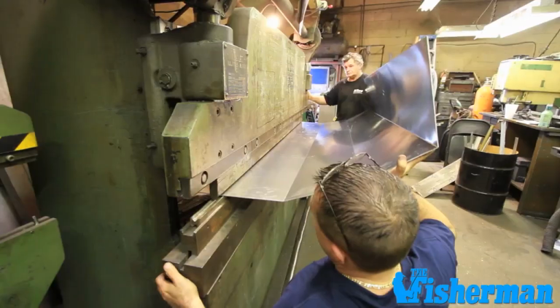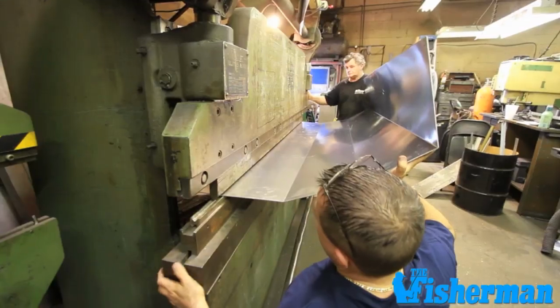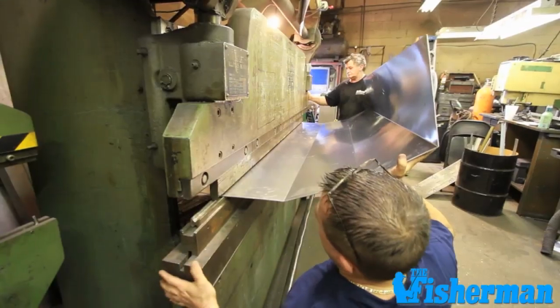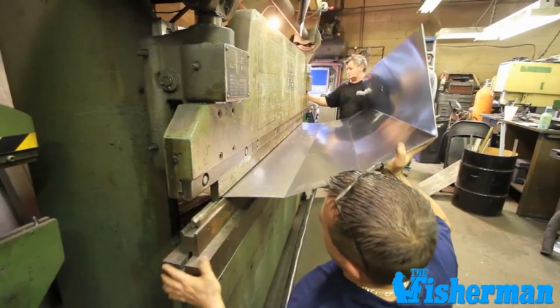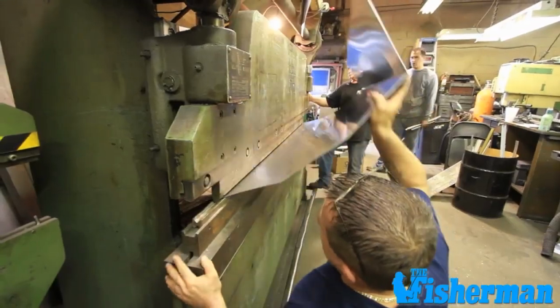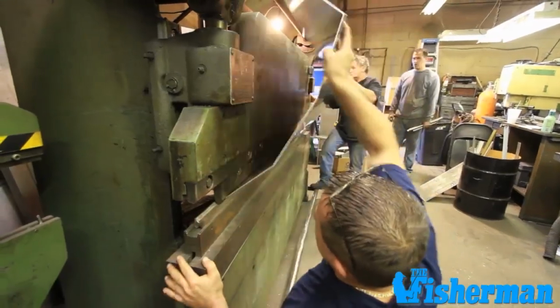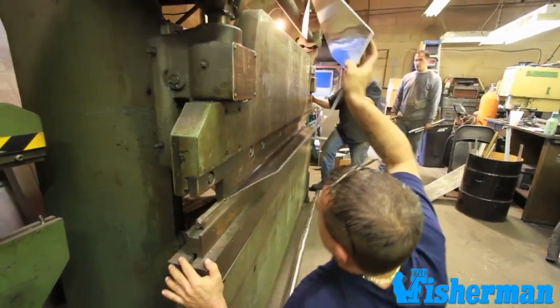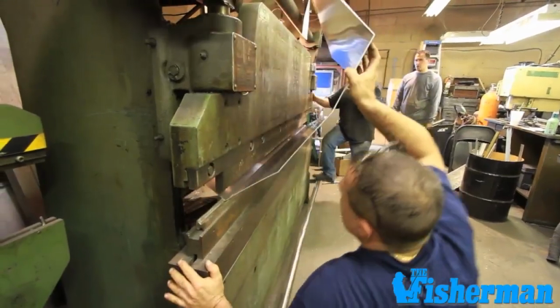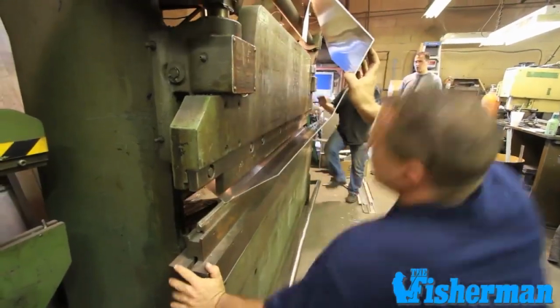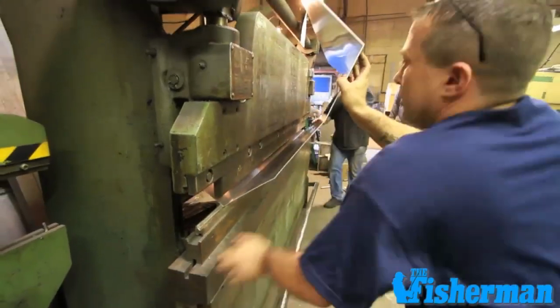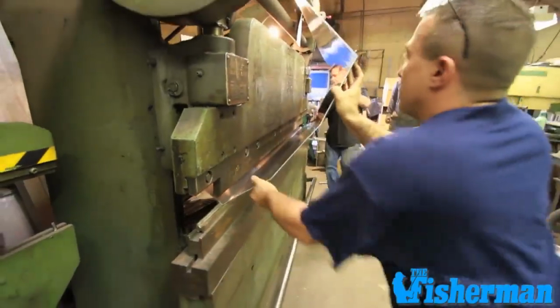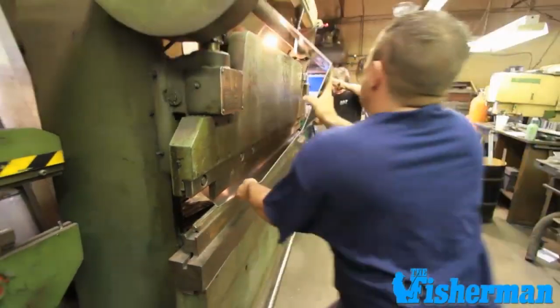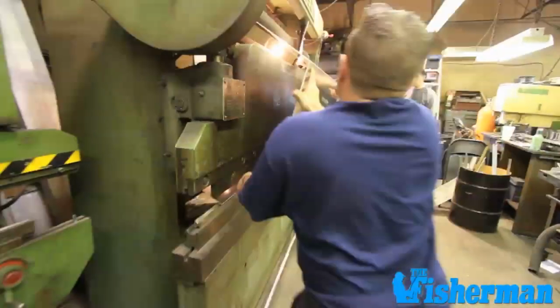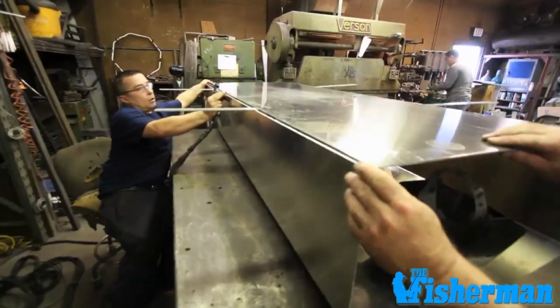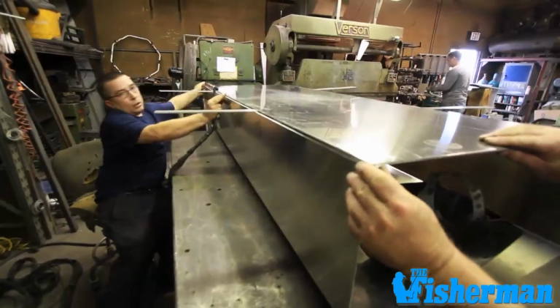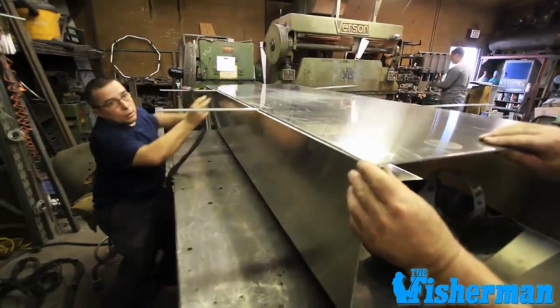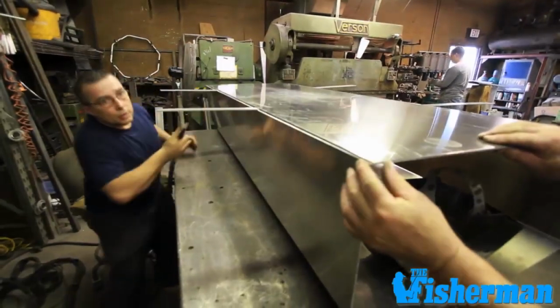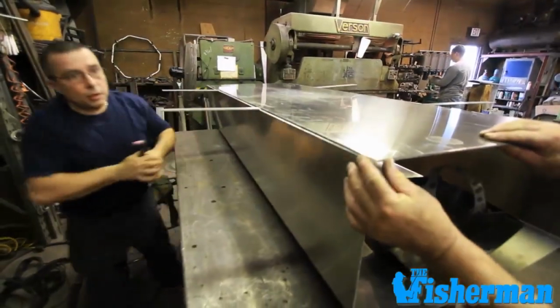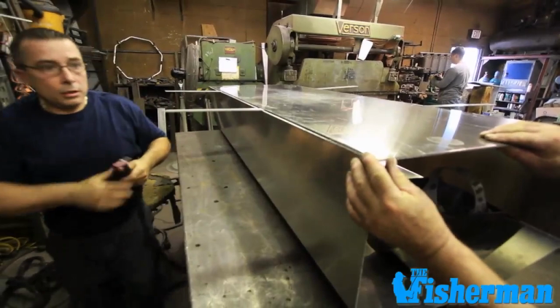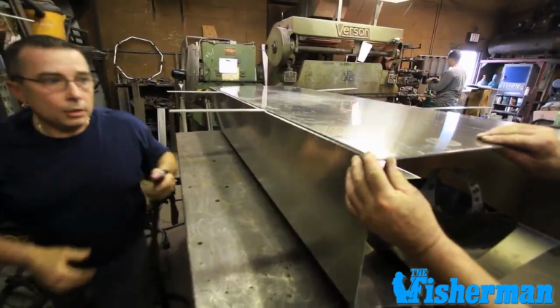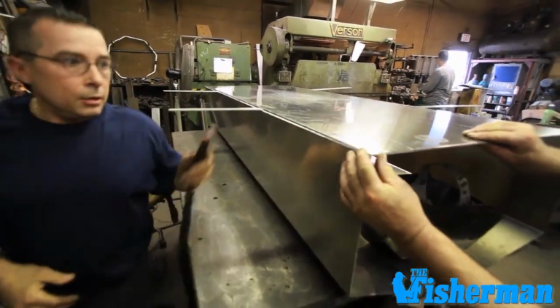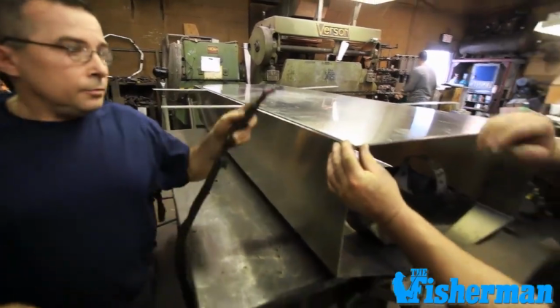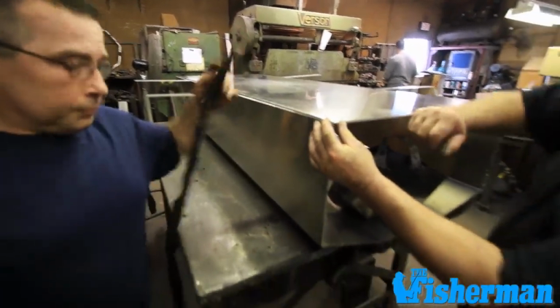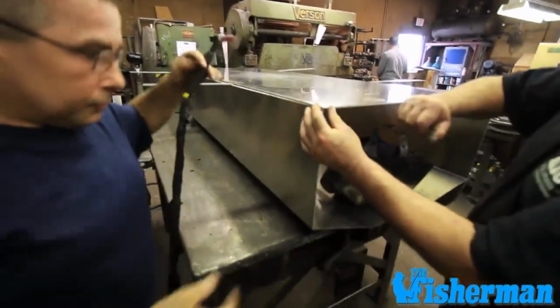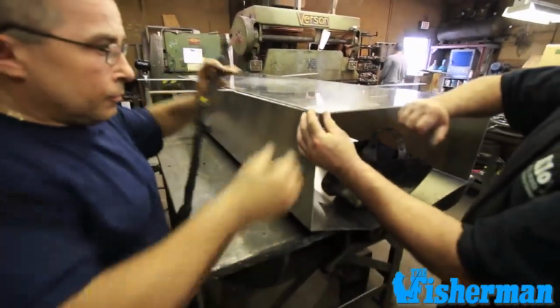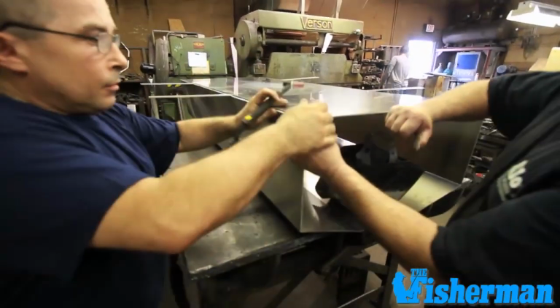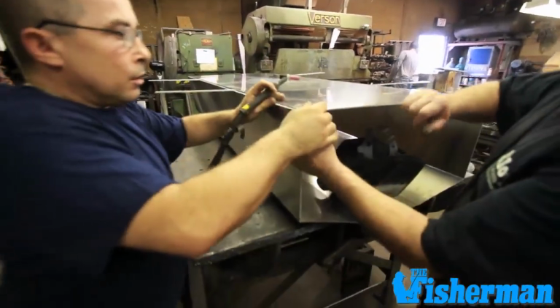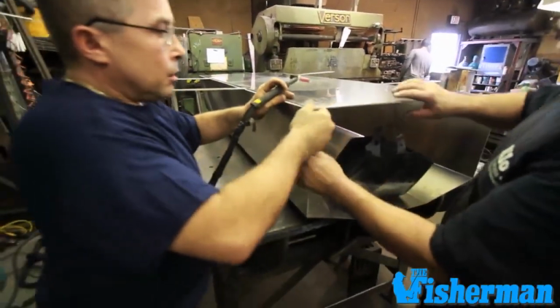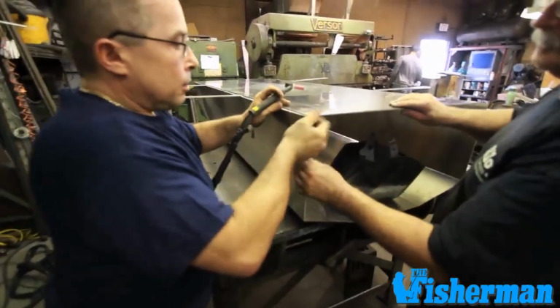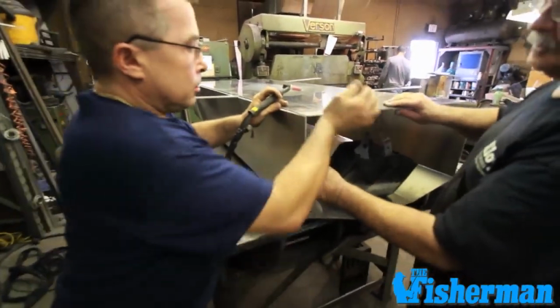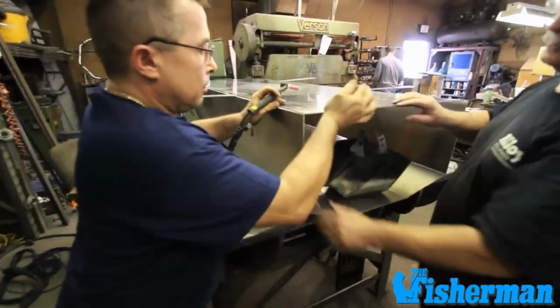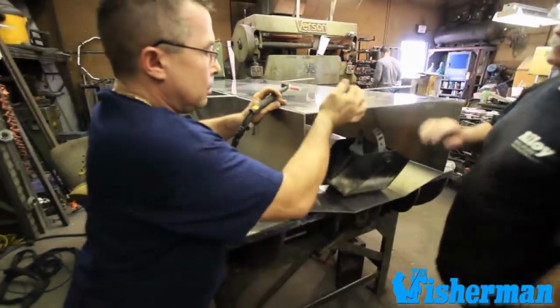Many times tanks were designed for specific boats, so you'll have to bring your old tank to a marine fabricator who can duplicate the old tank.